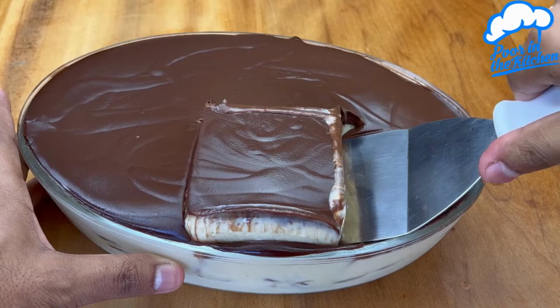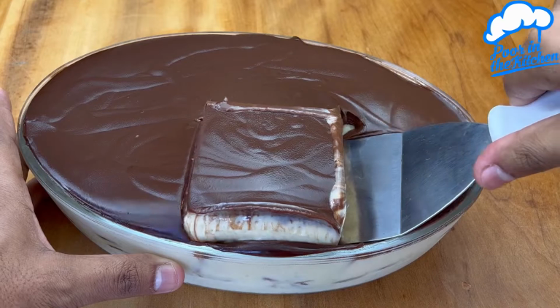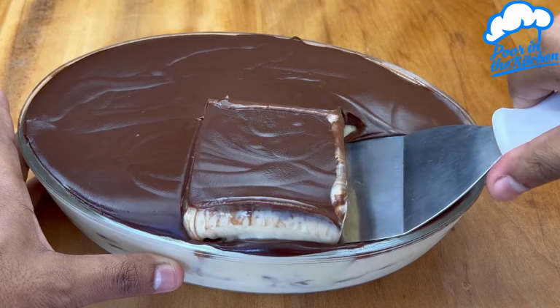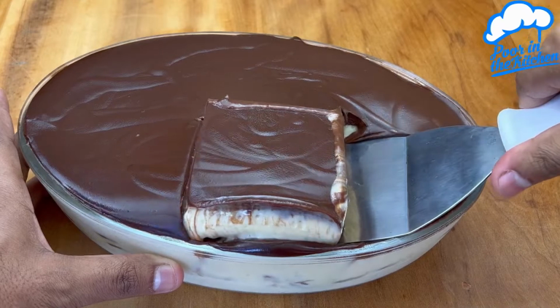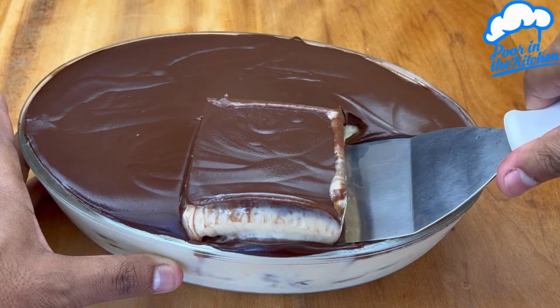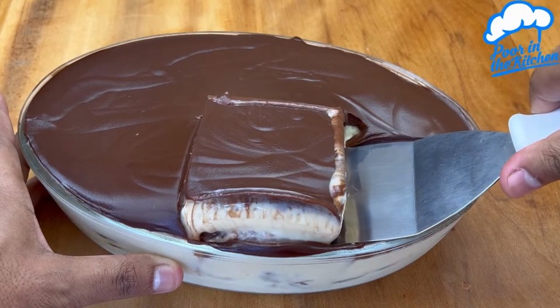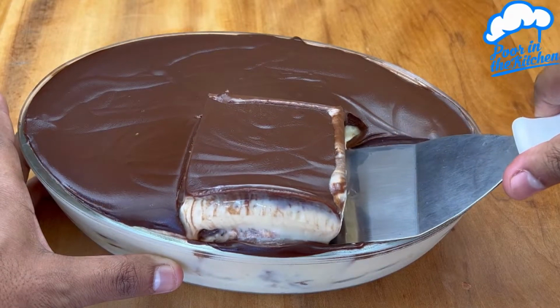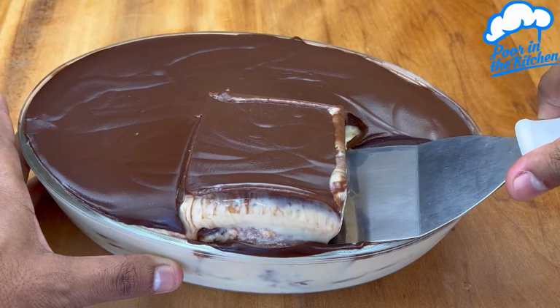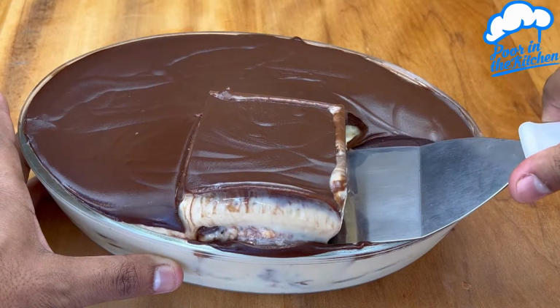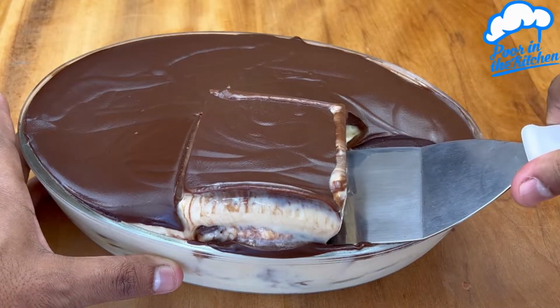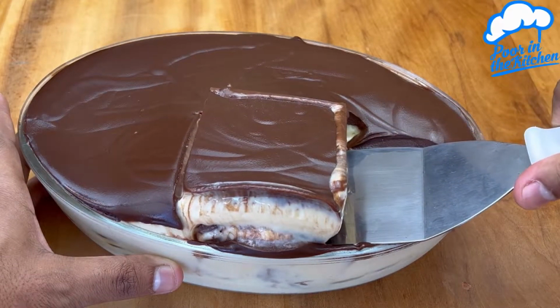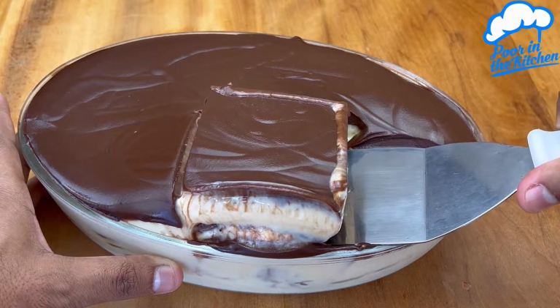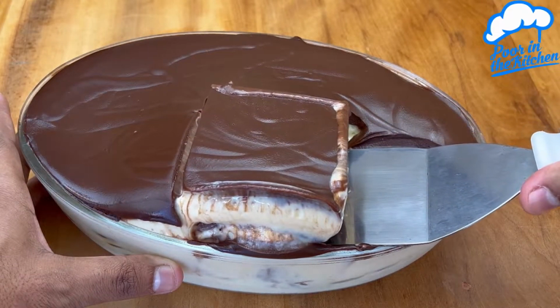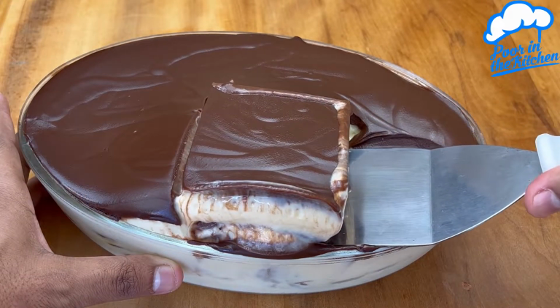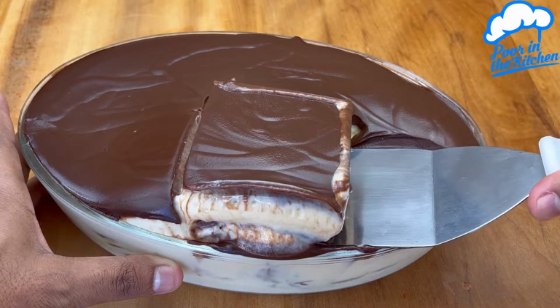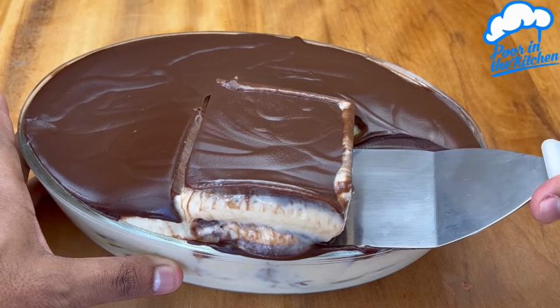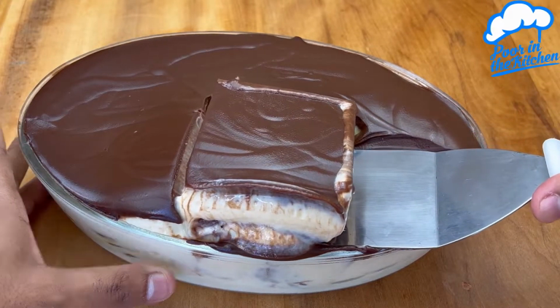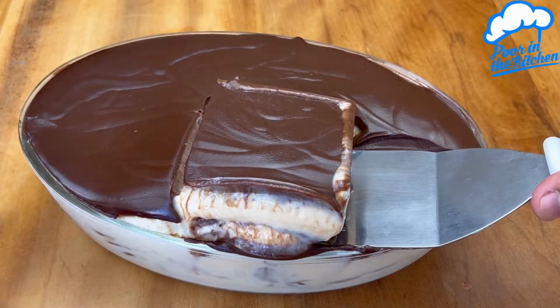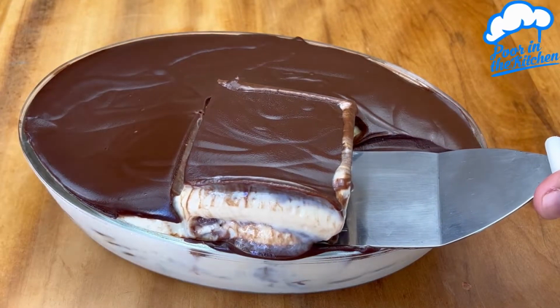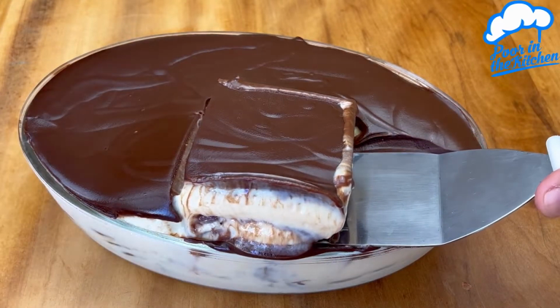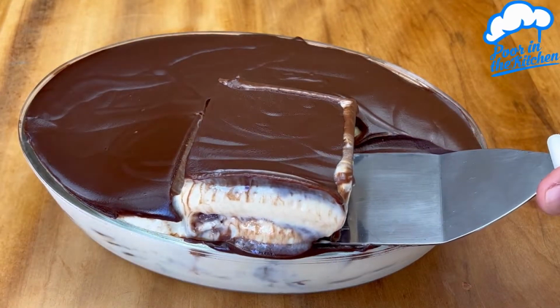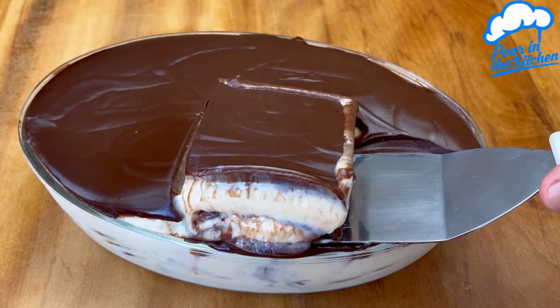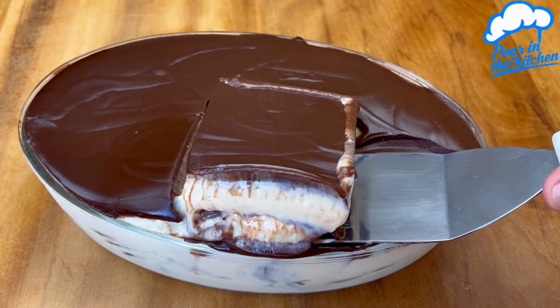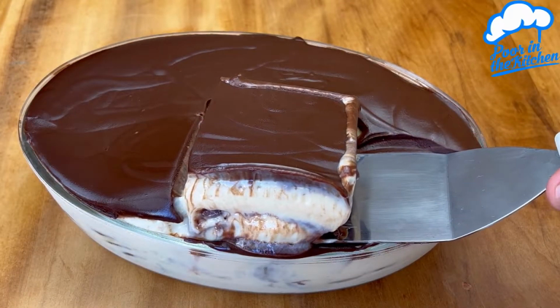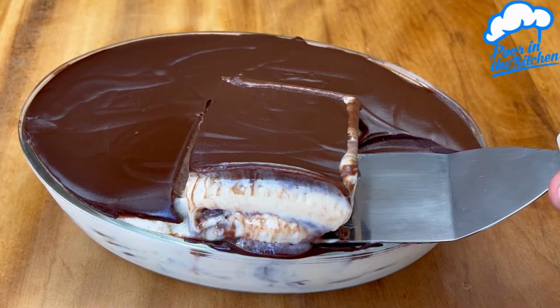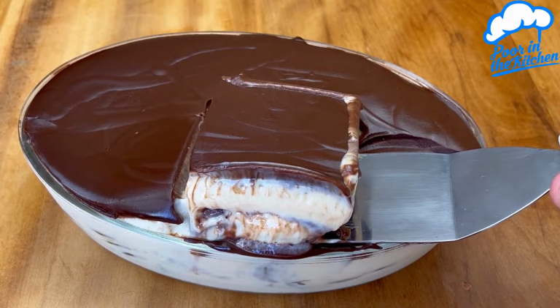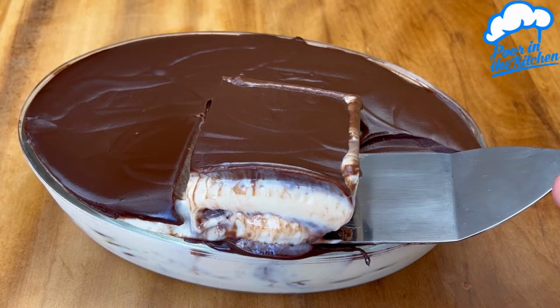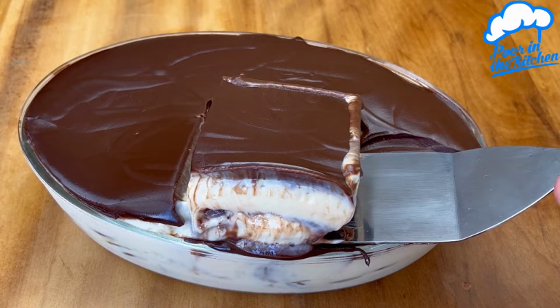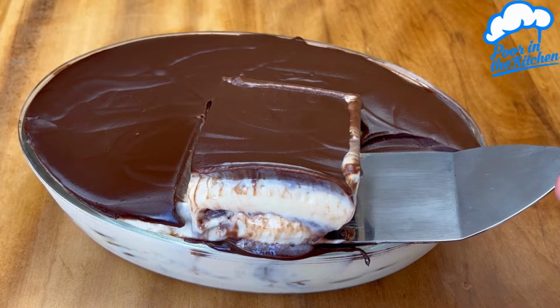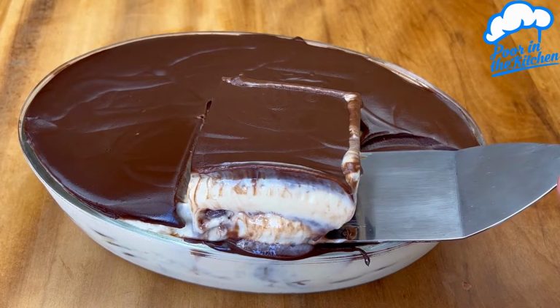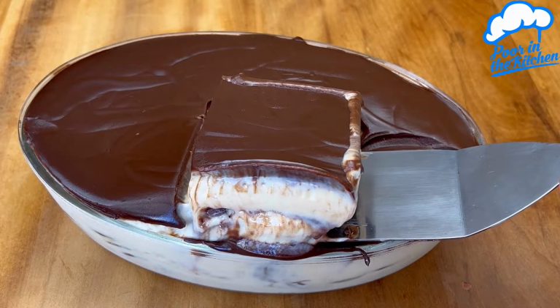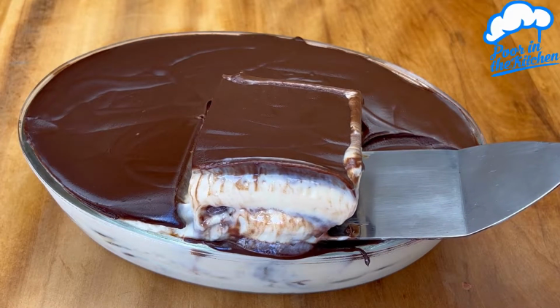Dessert sheets, mother-in-law. Just mix it up and it's ready.